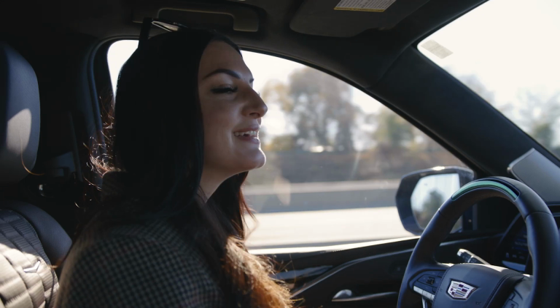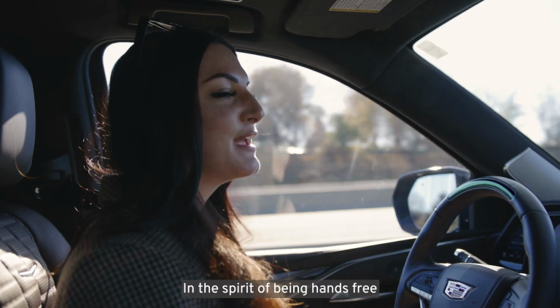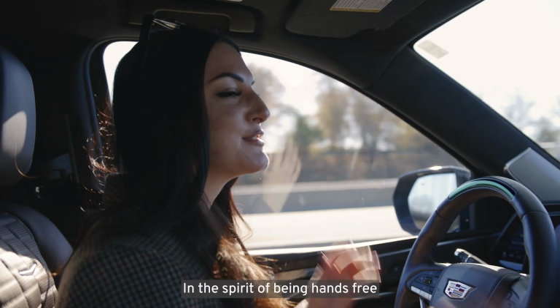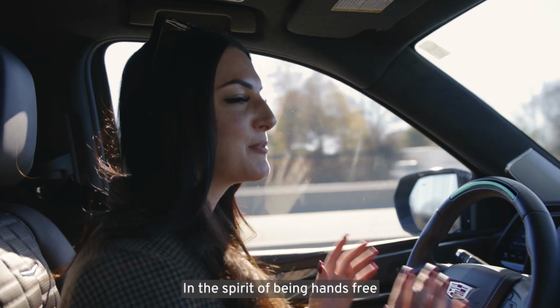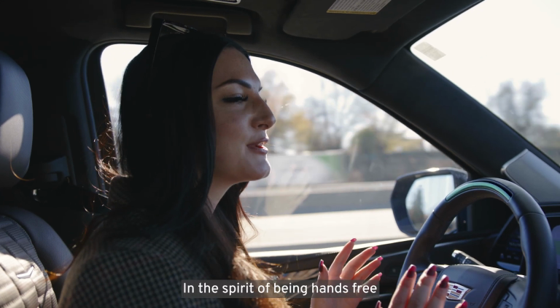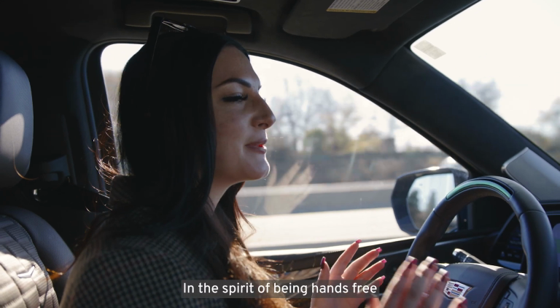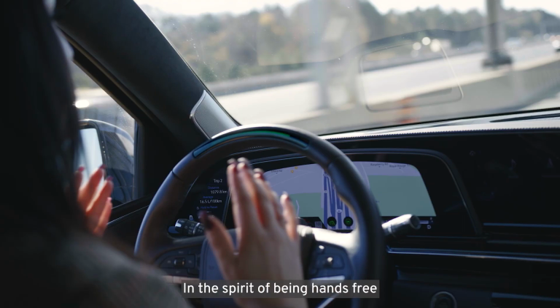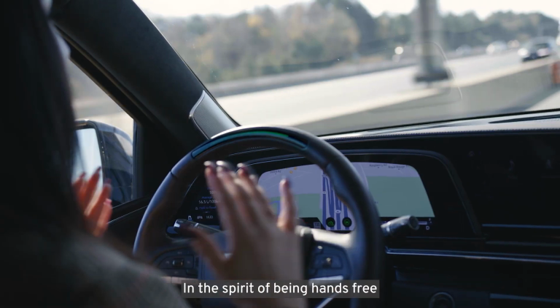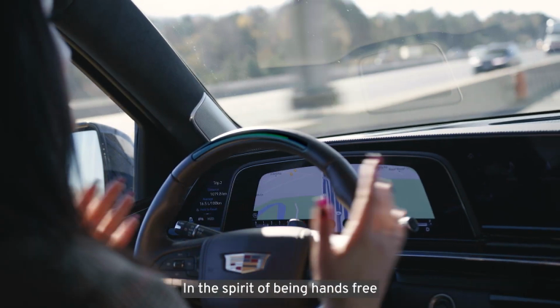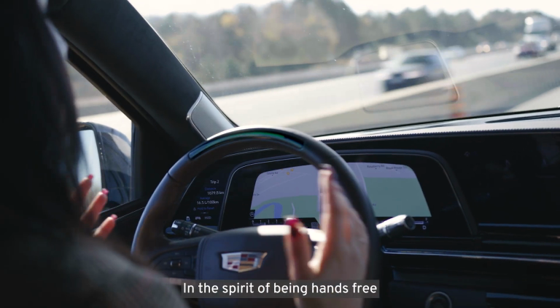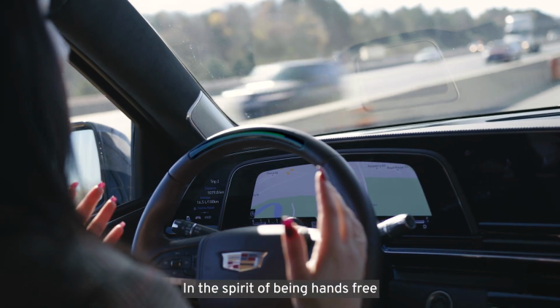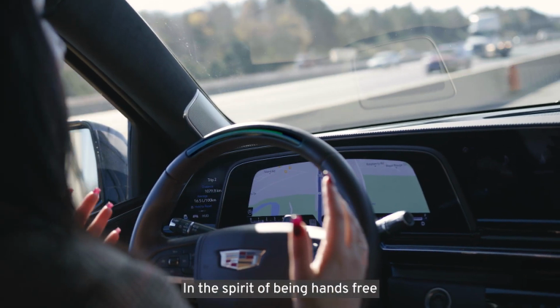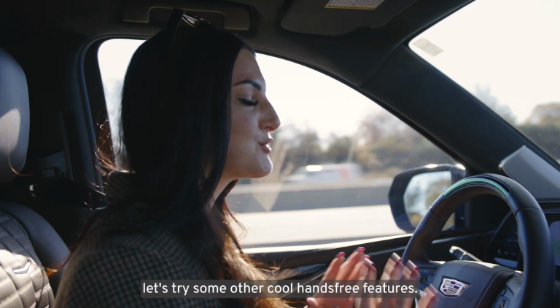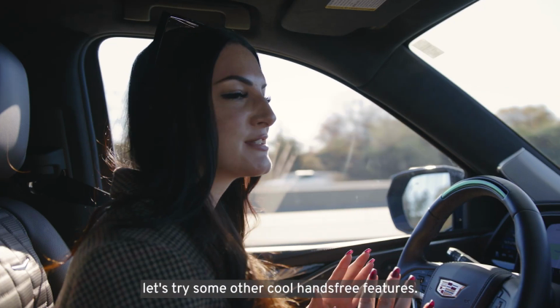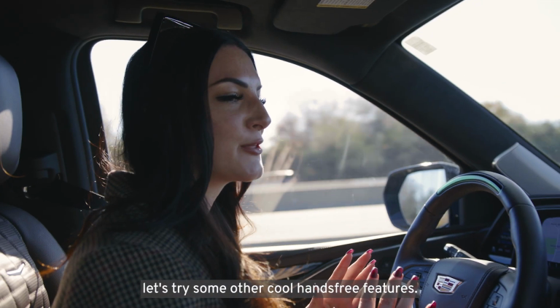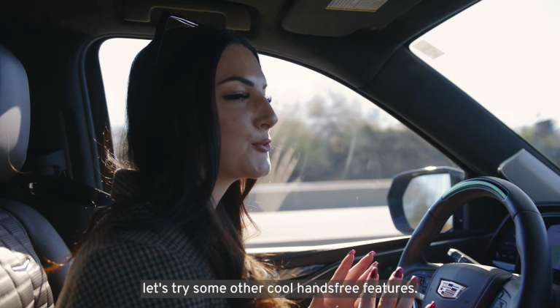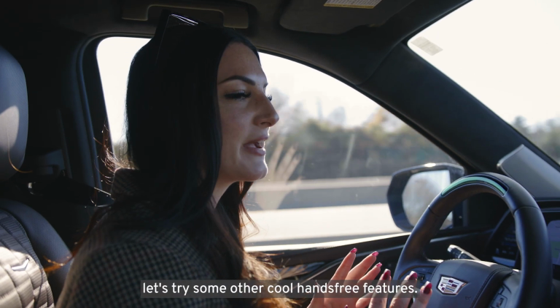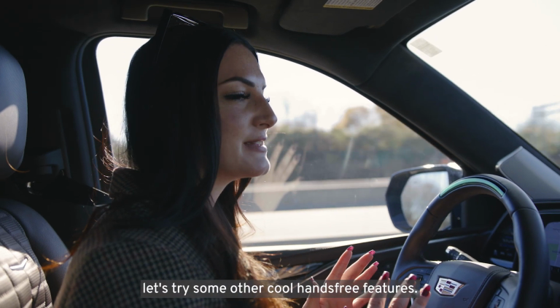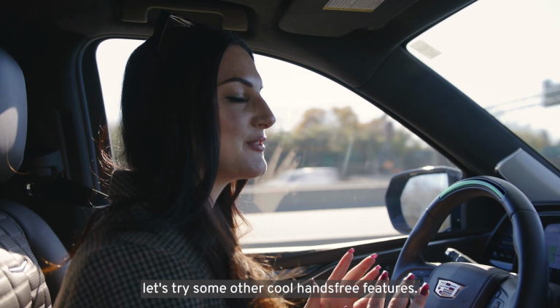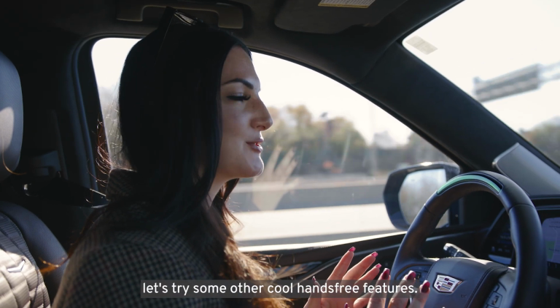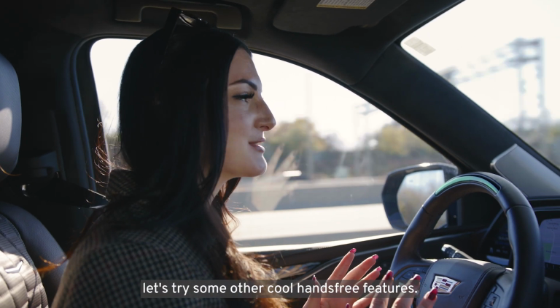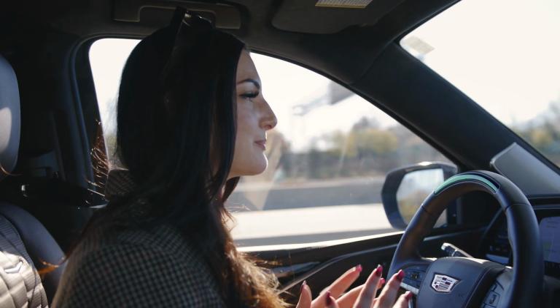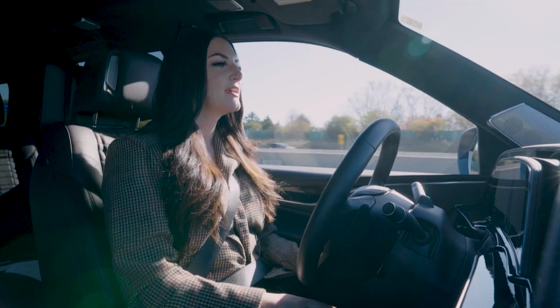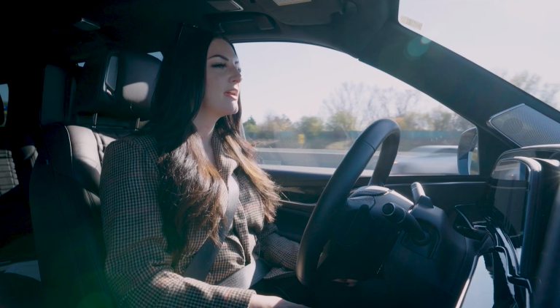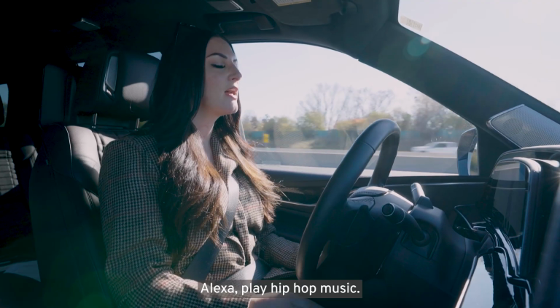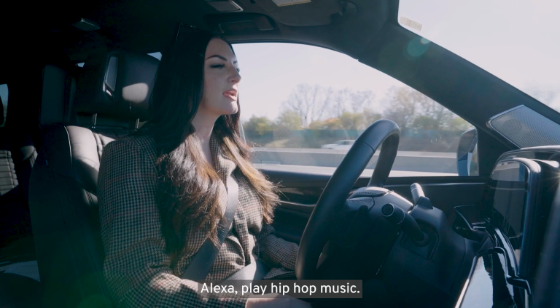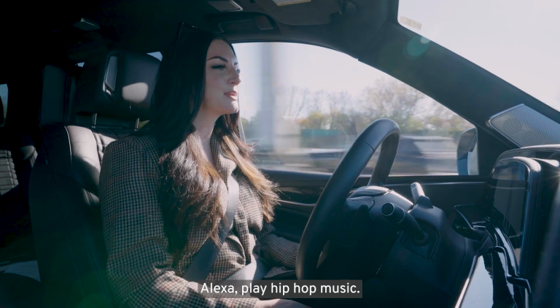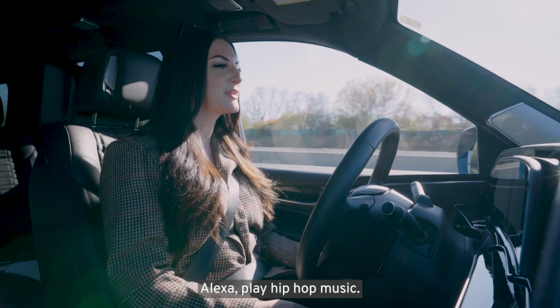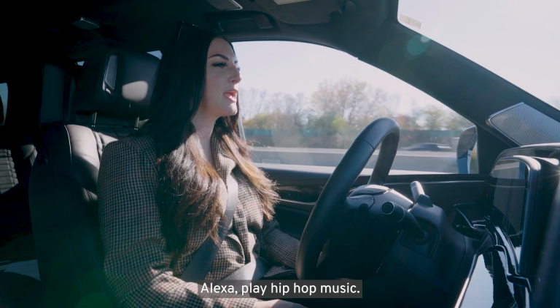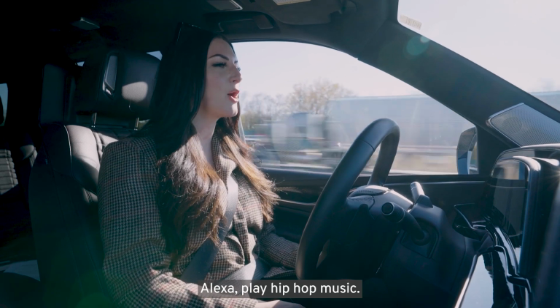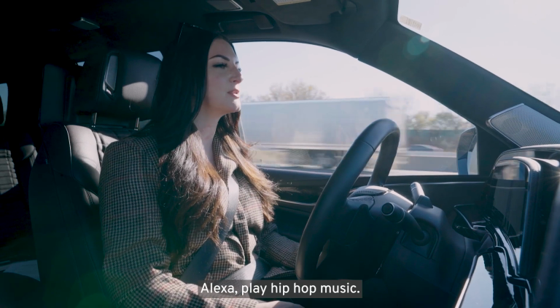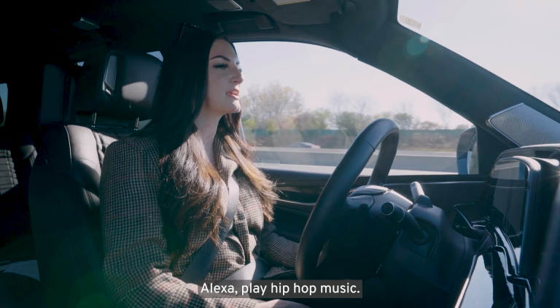In the spirit of being hands-free, let's try some other cool hands-free features. Alexa, play hip-hop music.